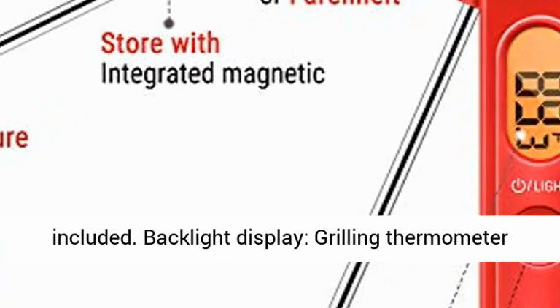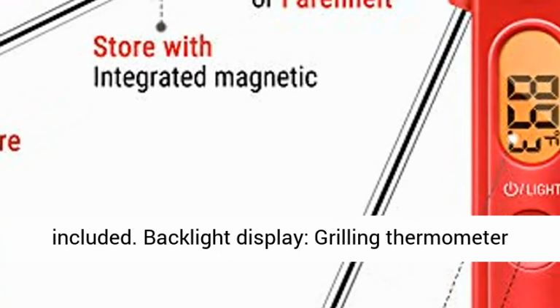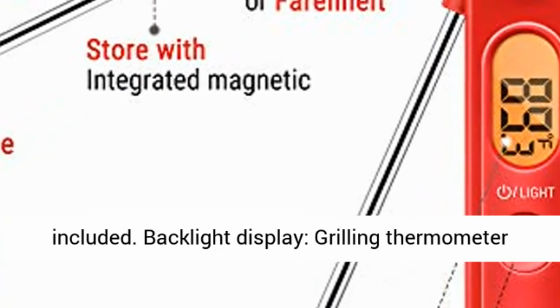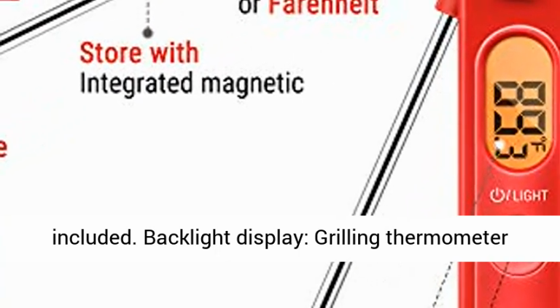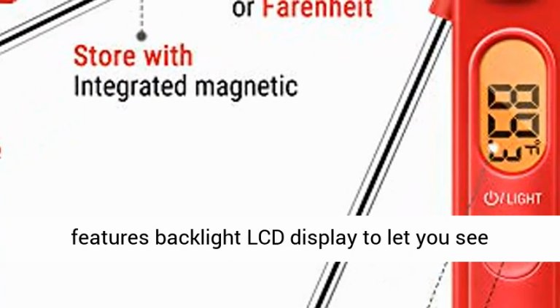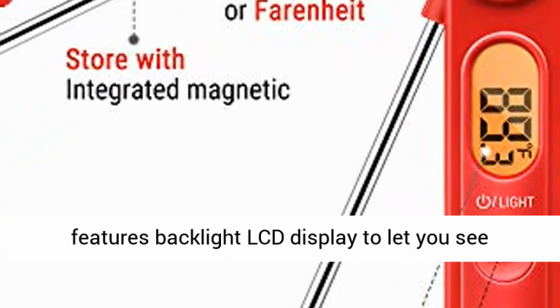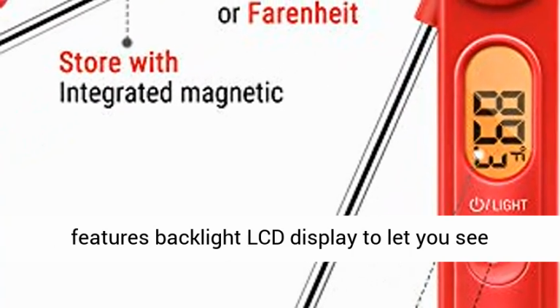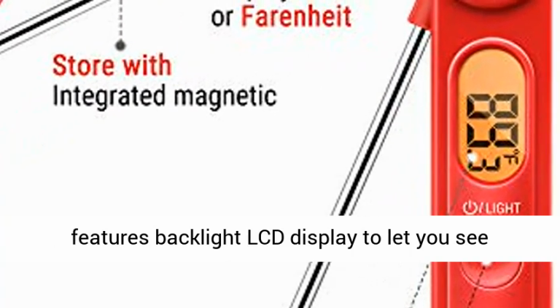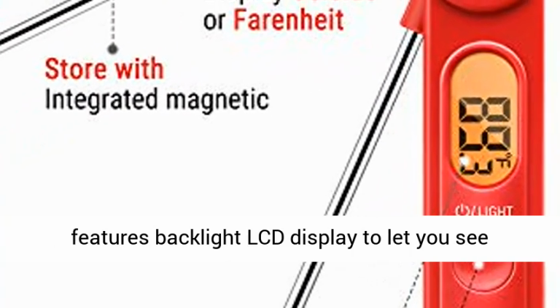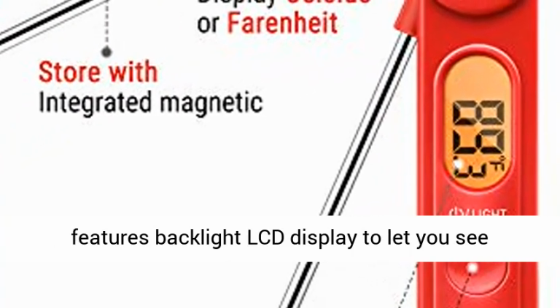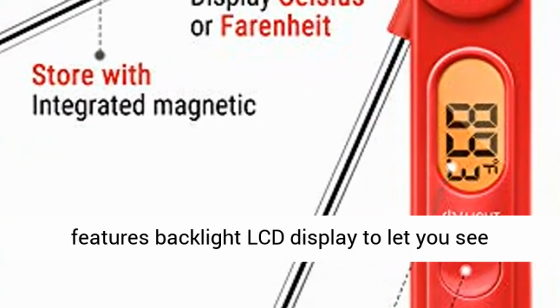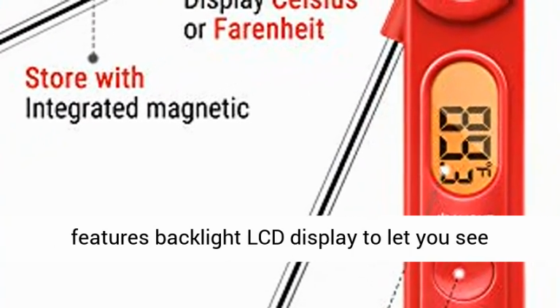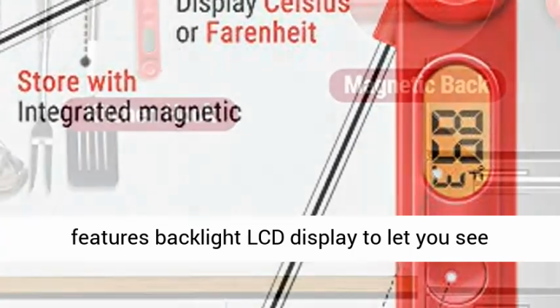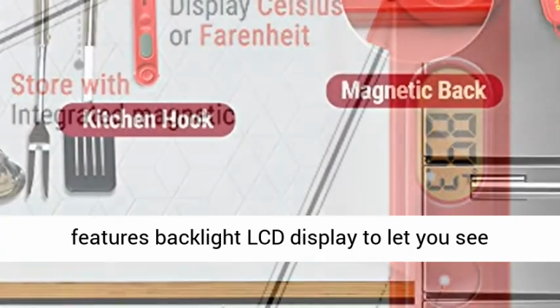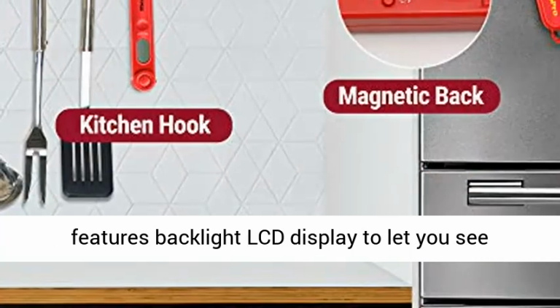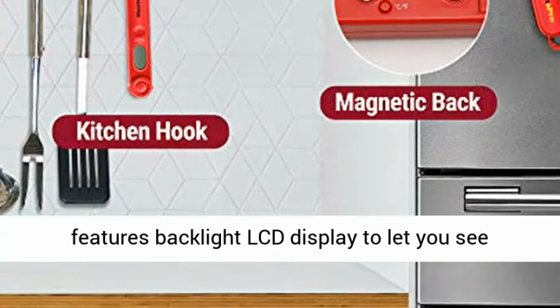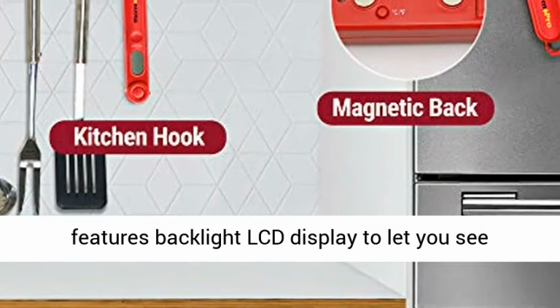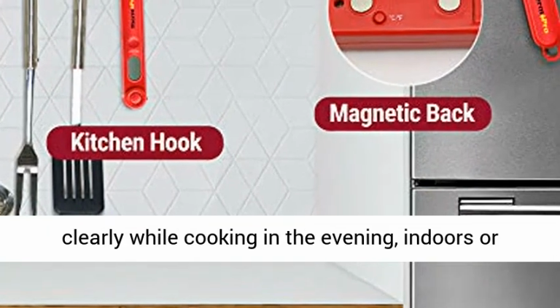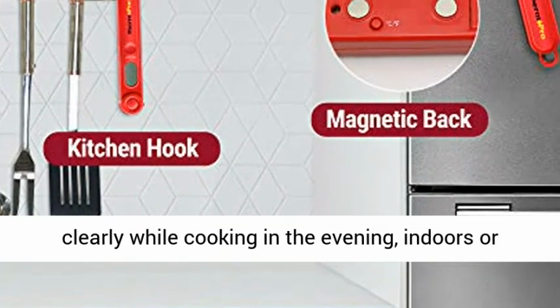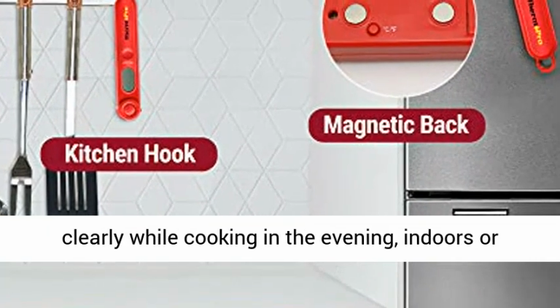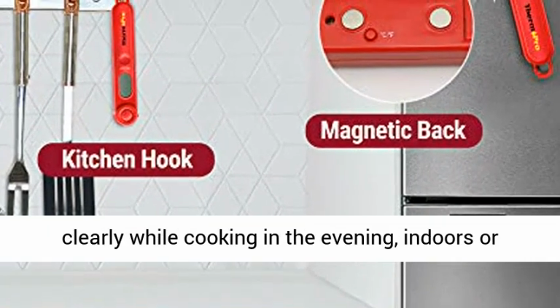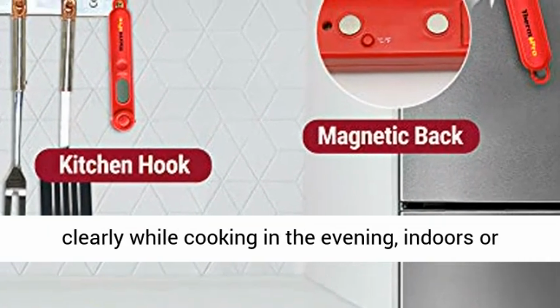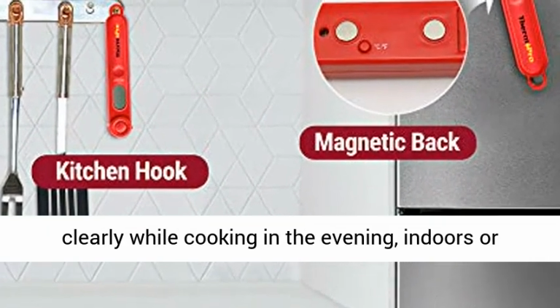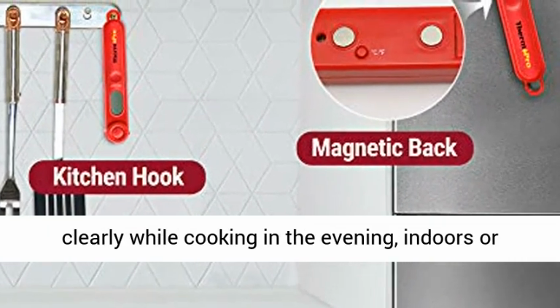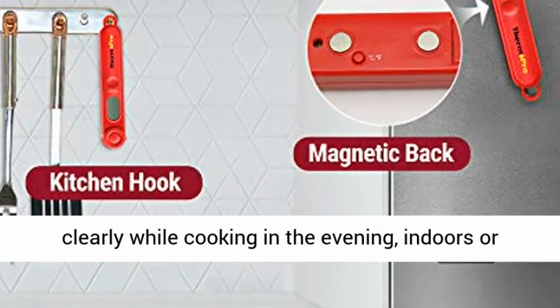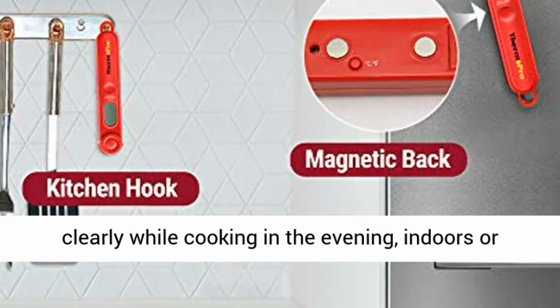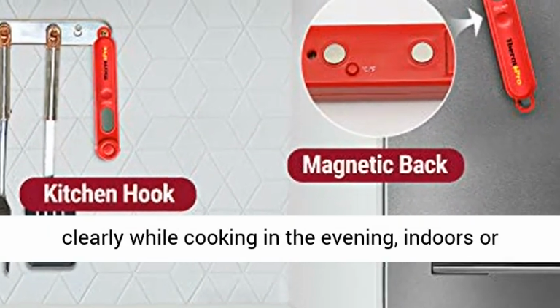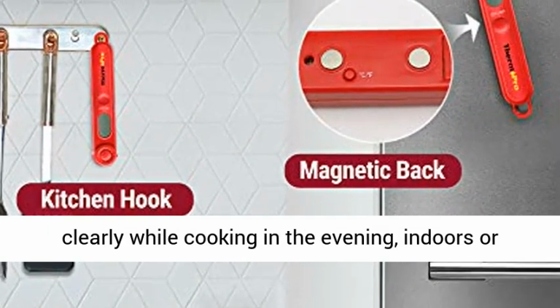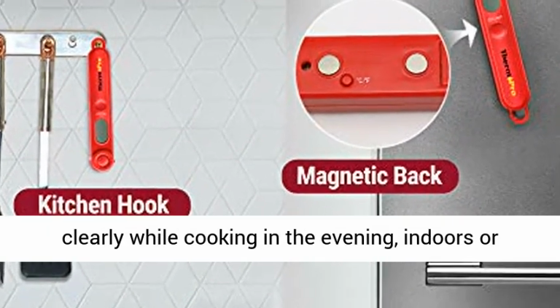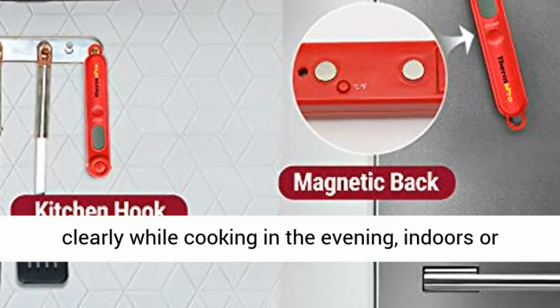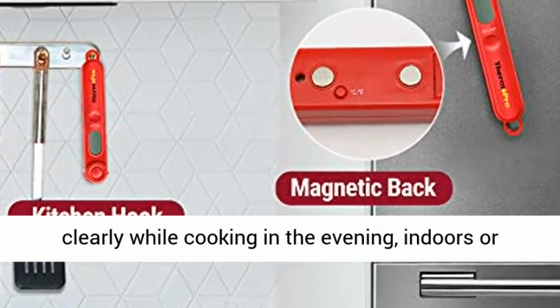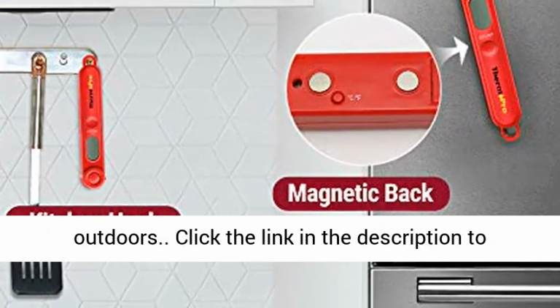Backlight display — the grilling thermometer features a backlight LCD display to let you see clearly while cooking in the evening, indoors or outdoors.